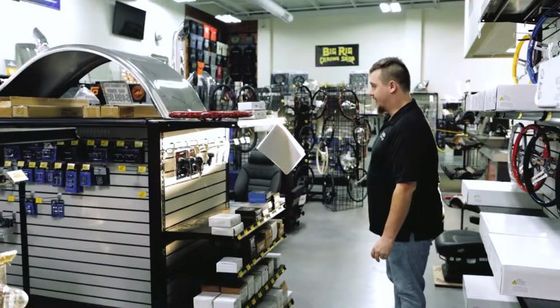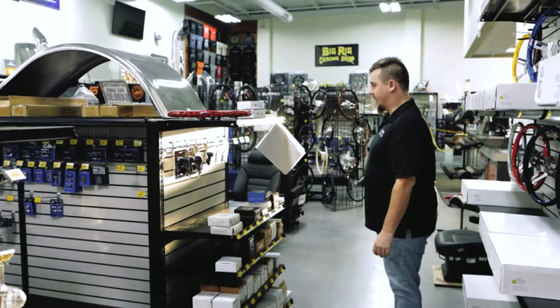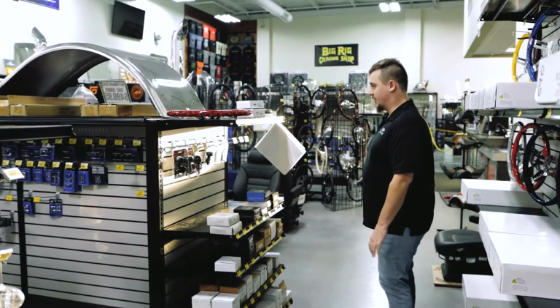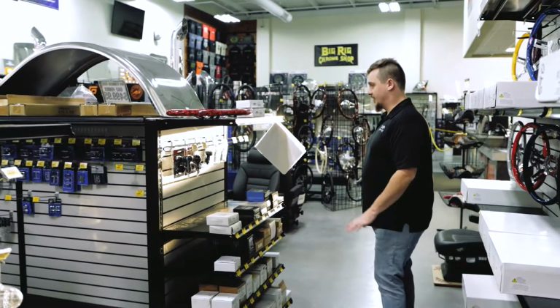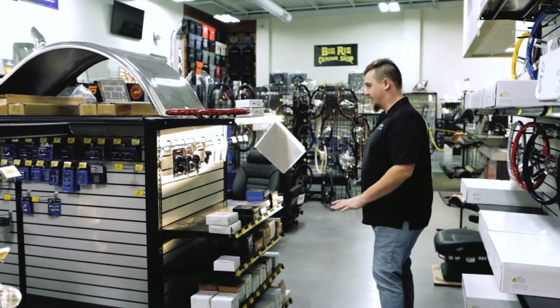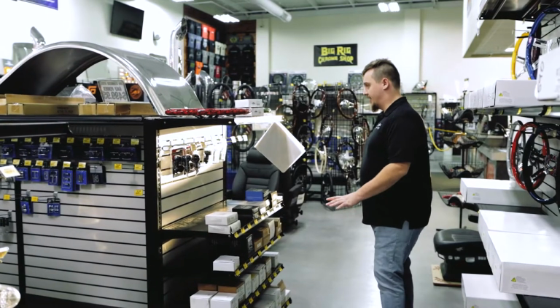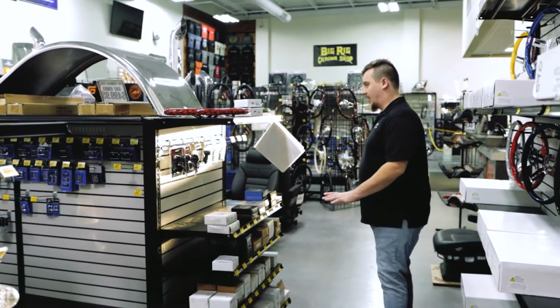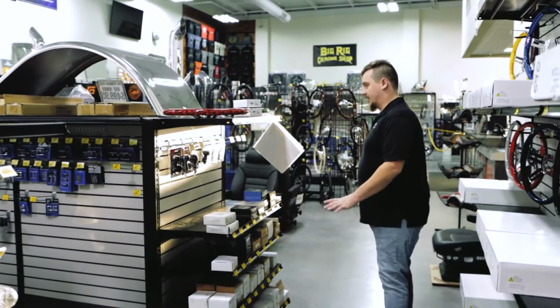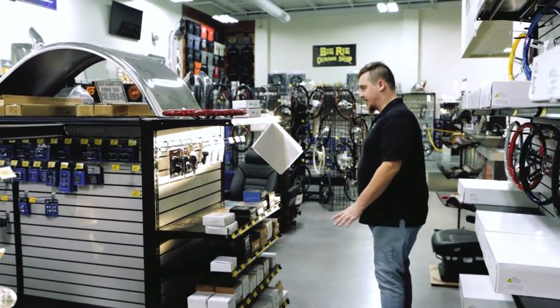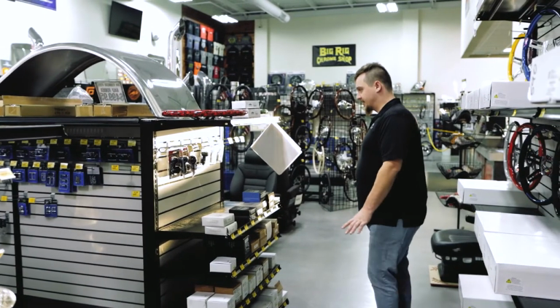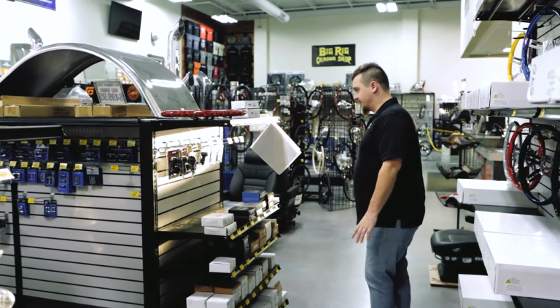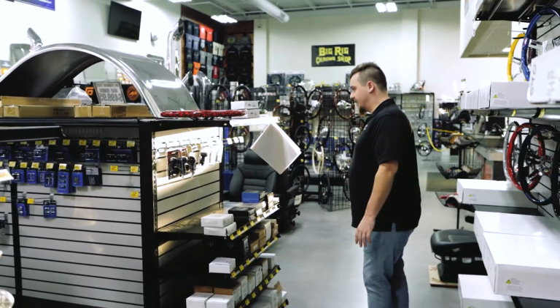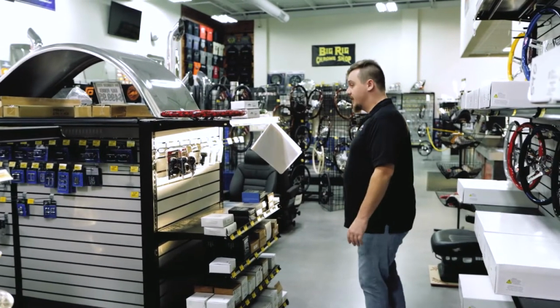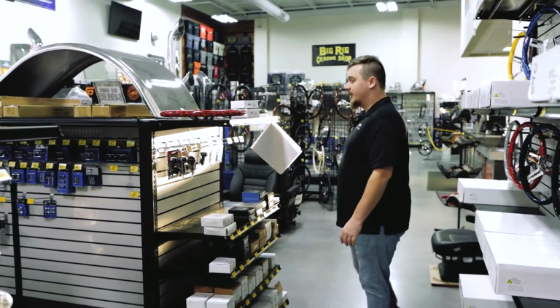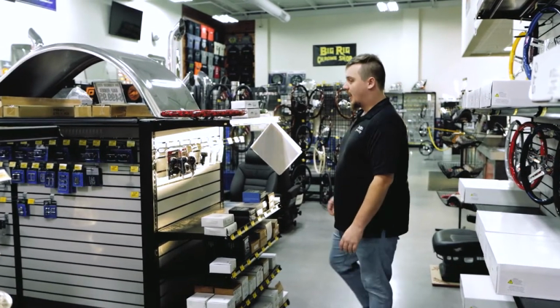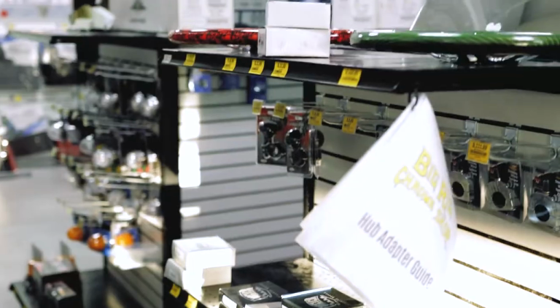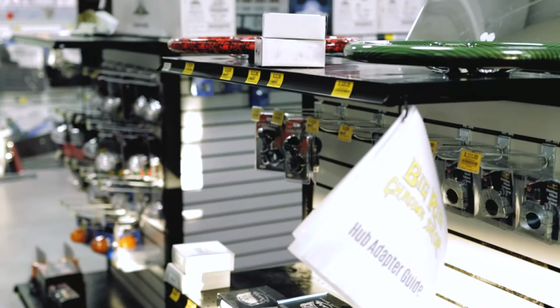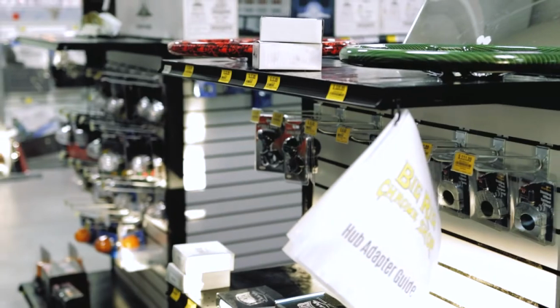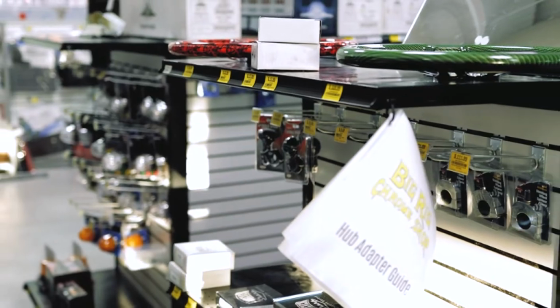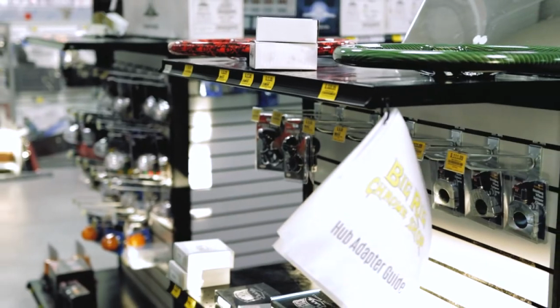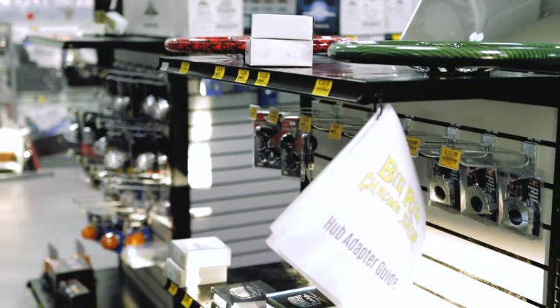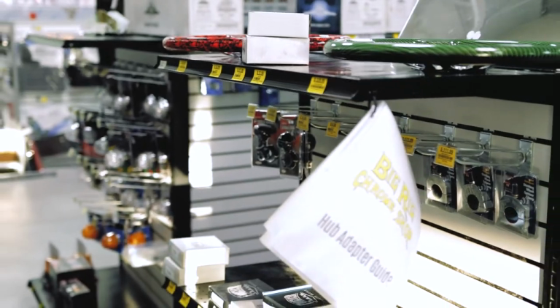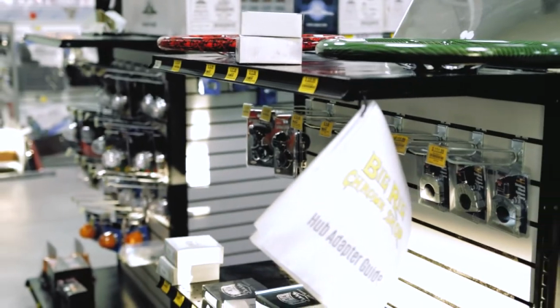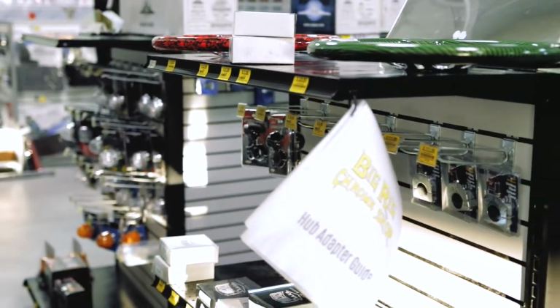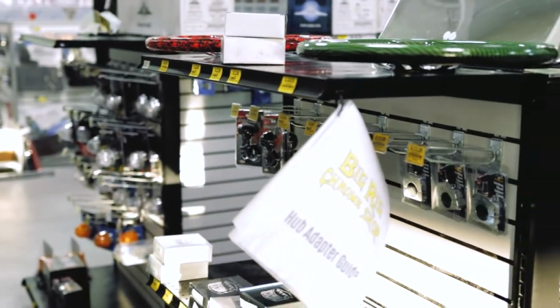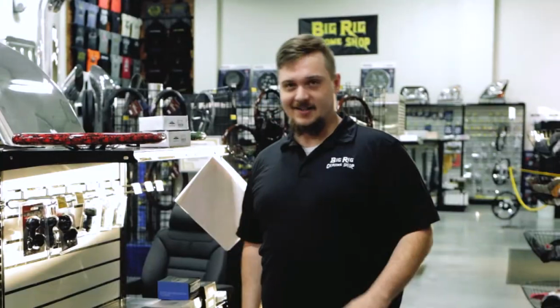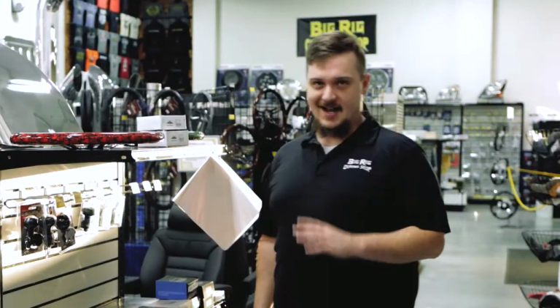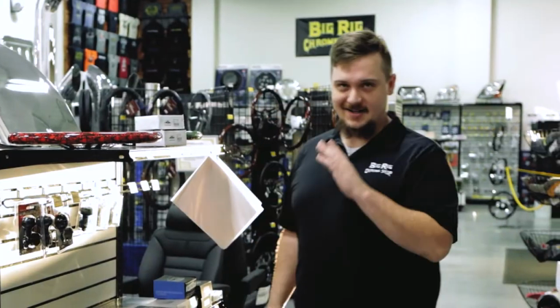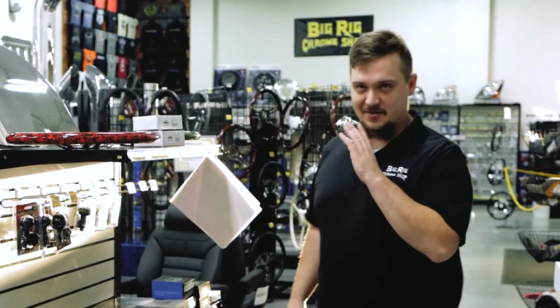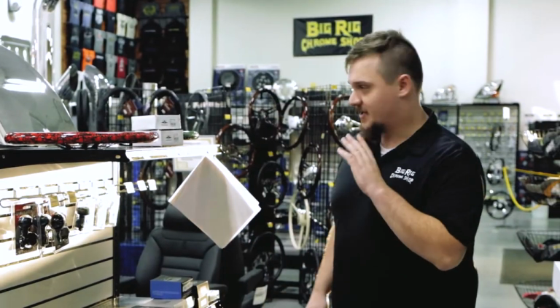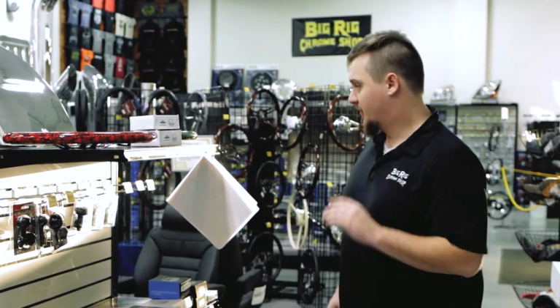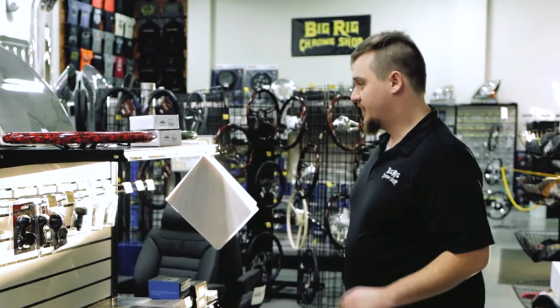We also have our accessories here. We have some spinners — not DOT approved.